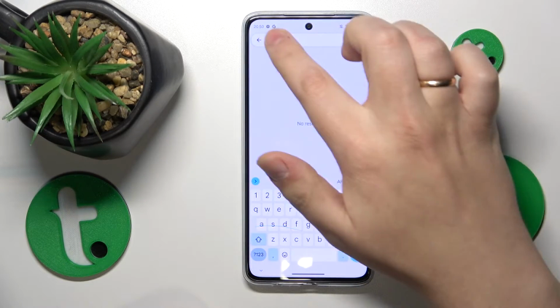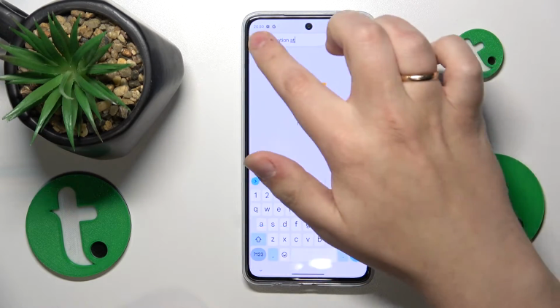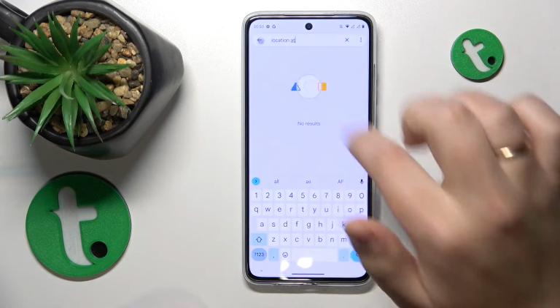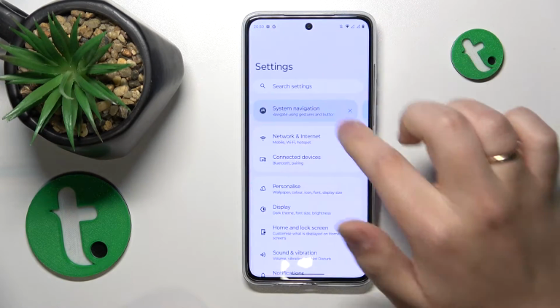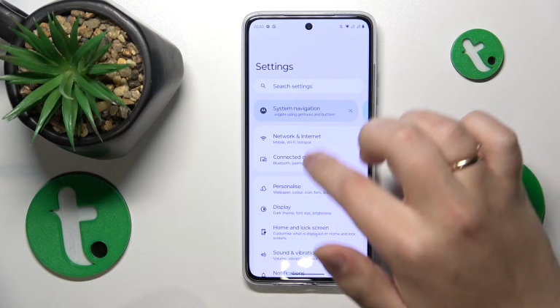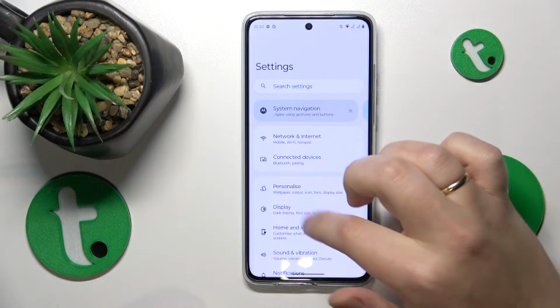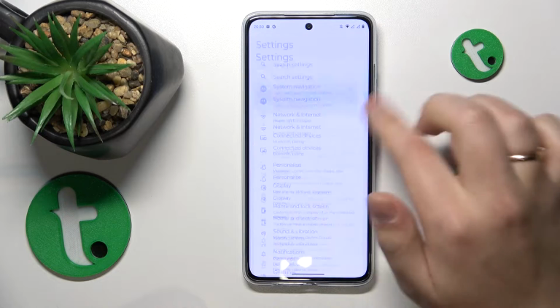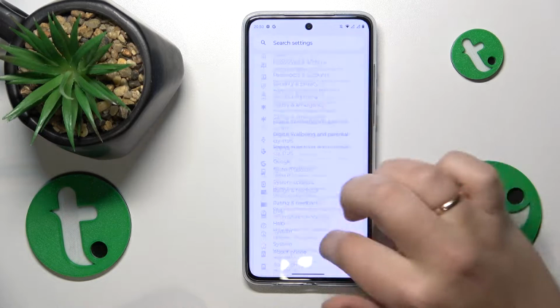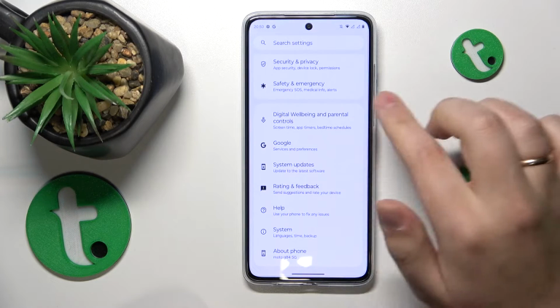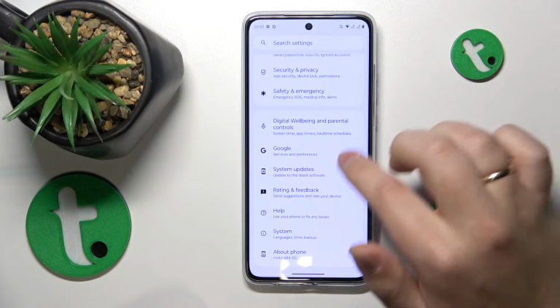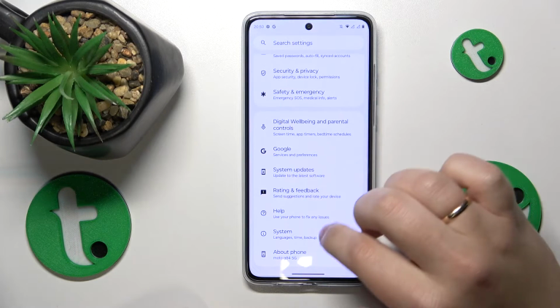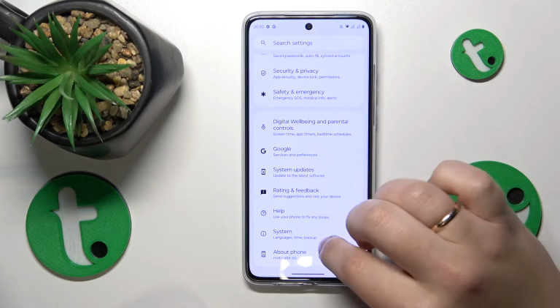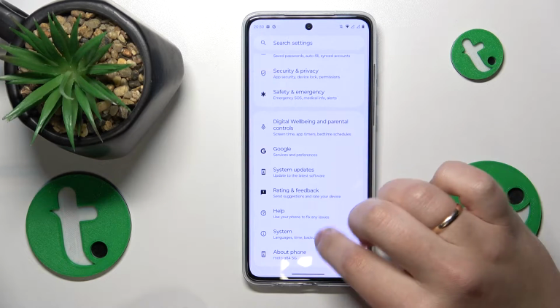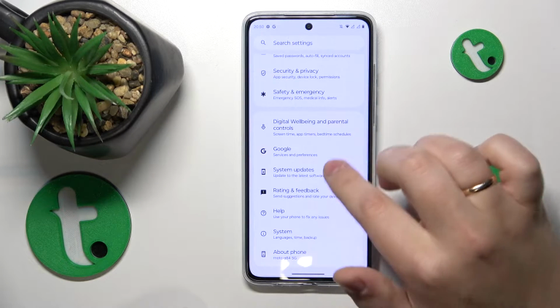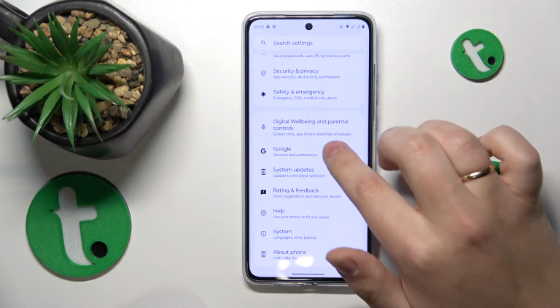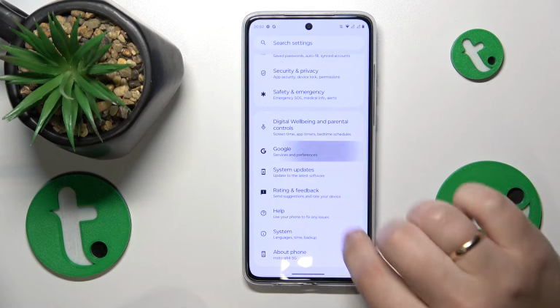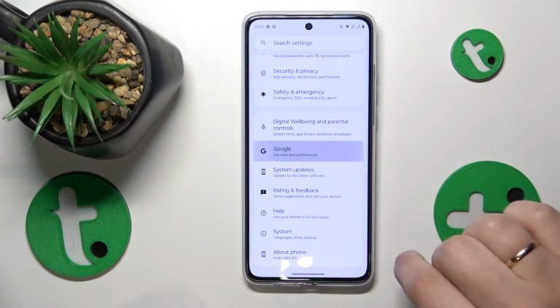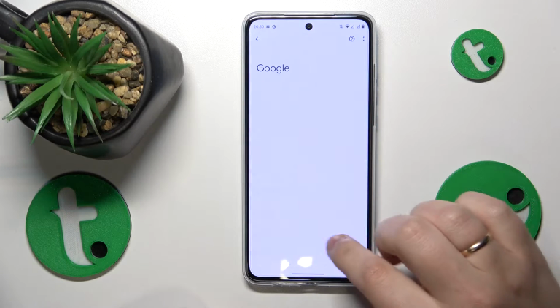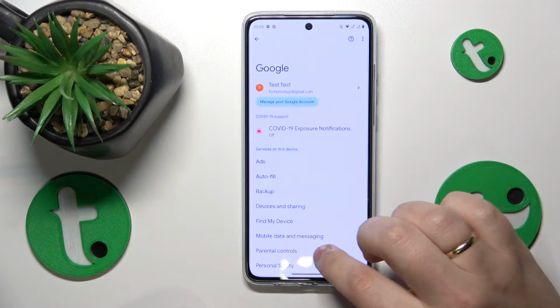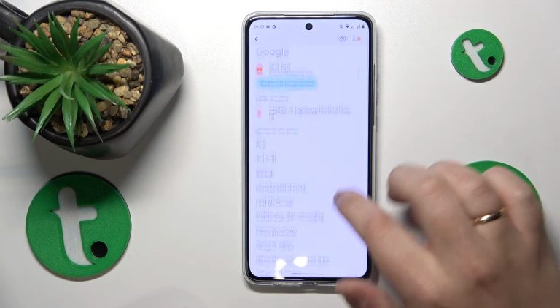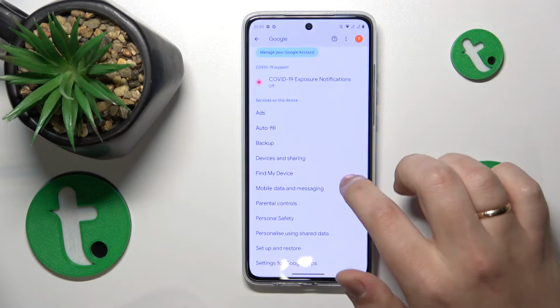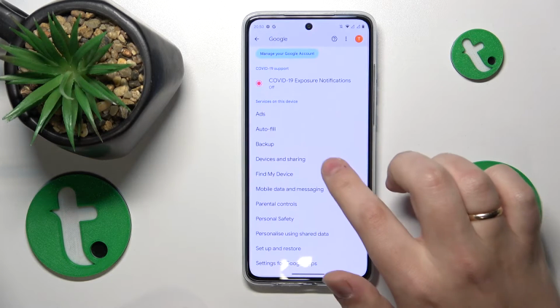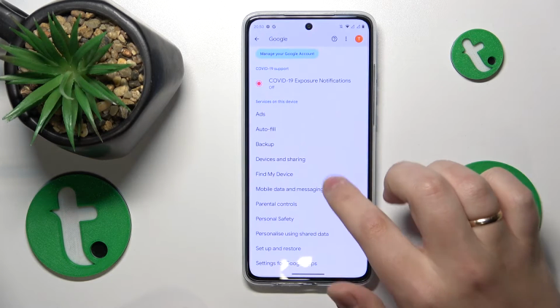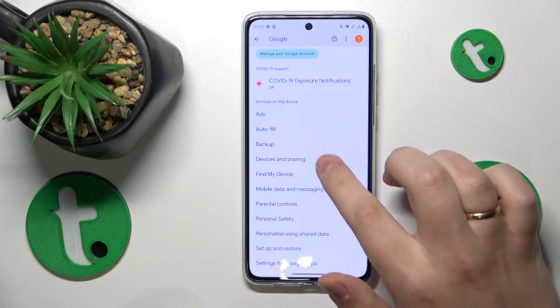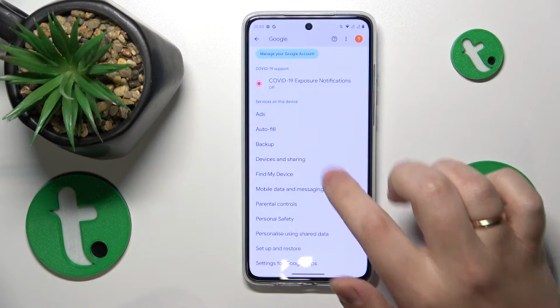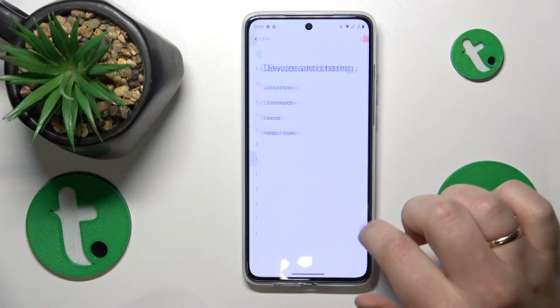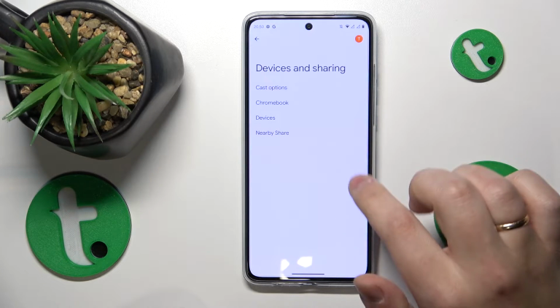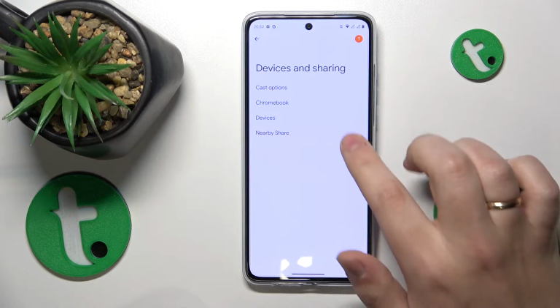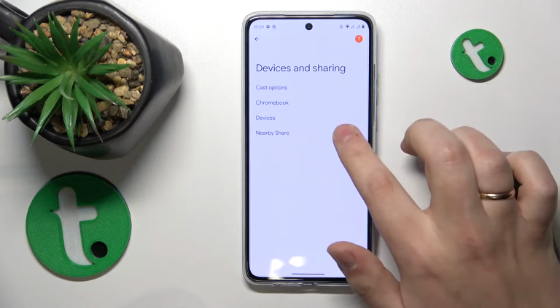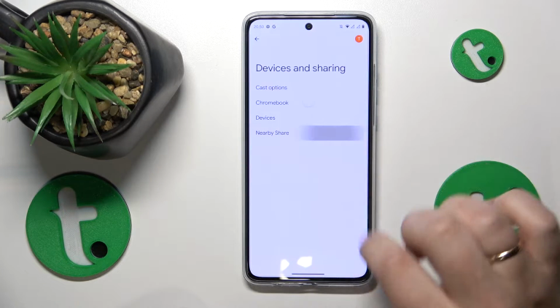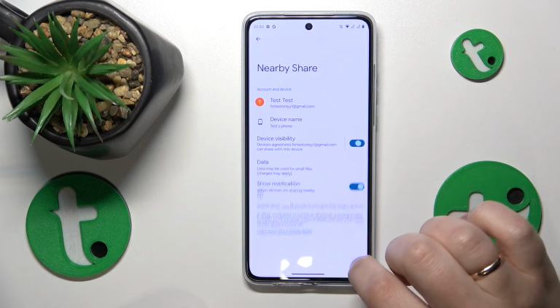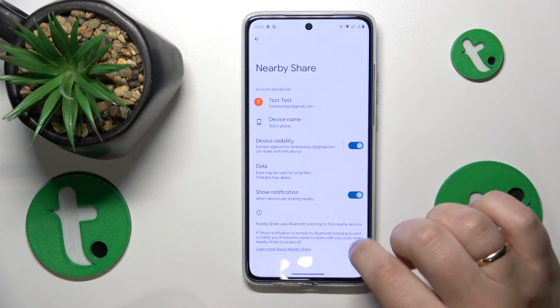Then get back to the main settings menu, enter the Google category, then go to devices and sharing, then nearby share.